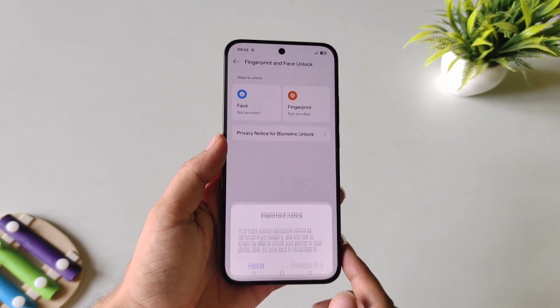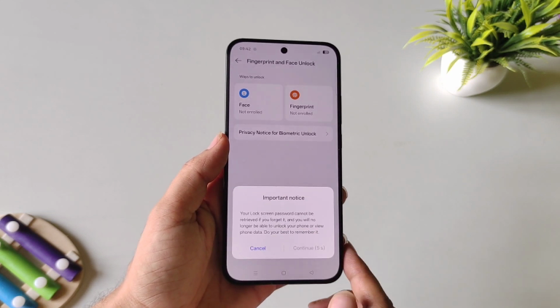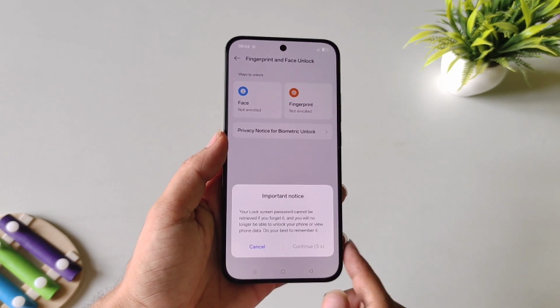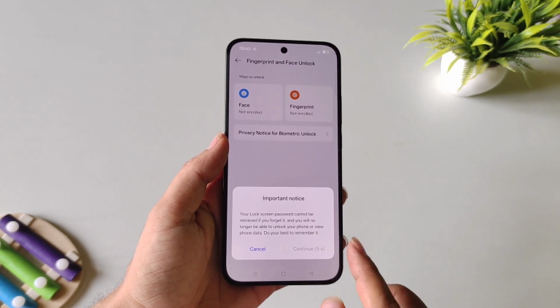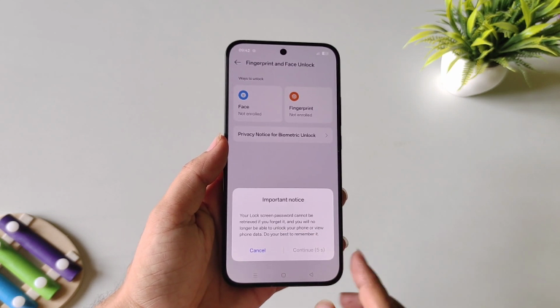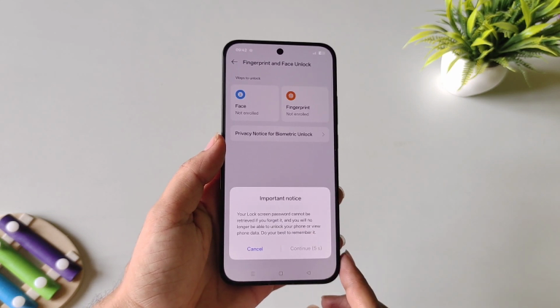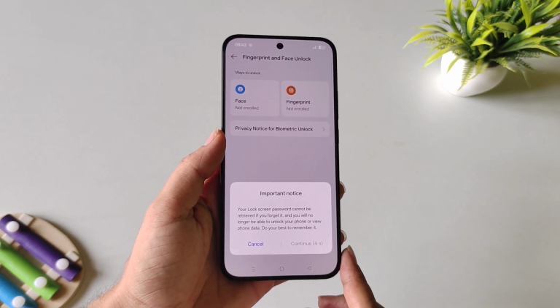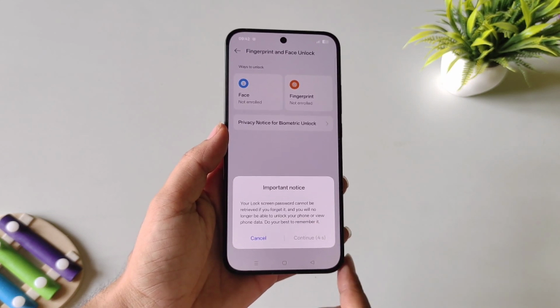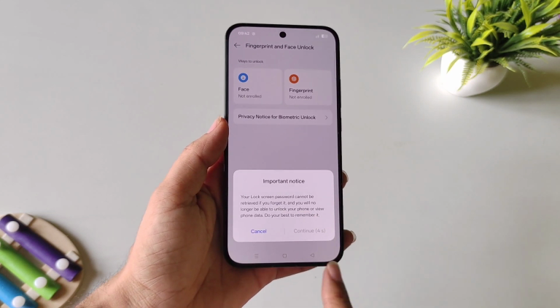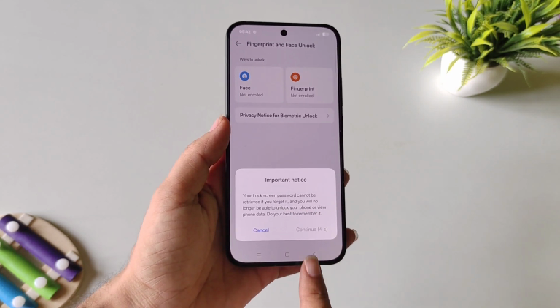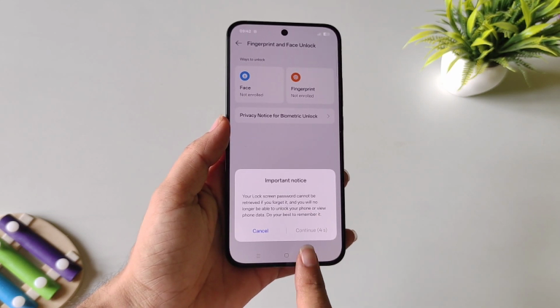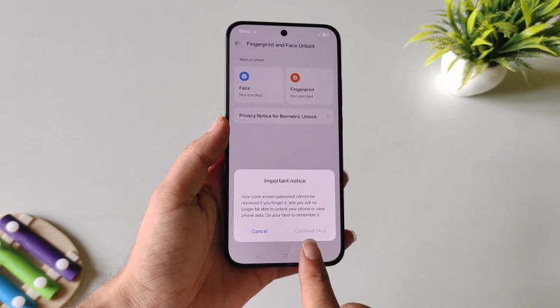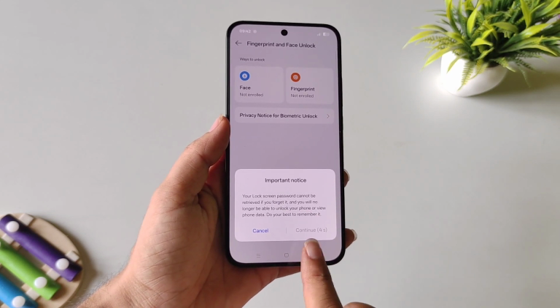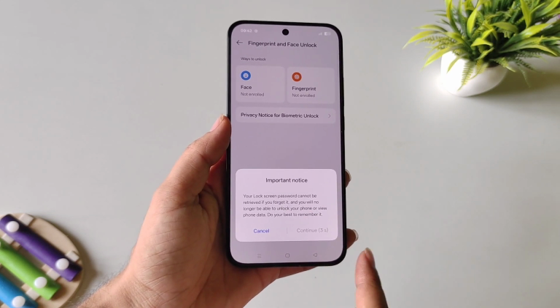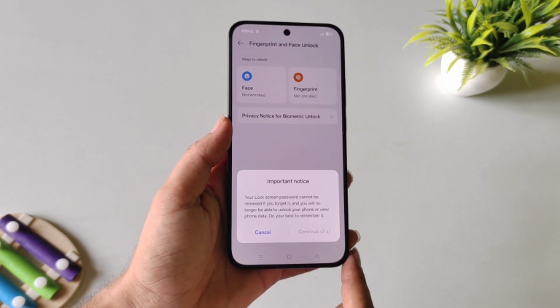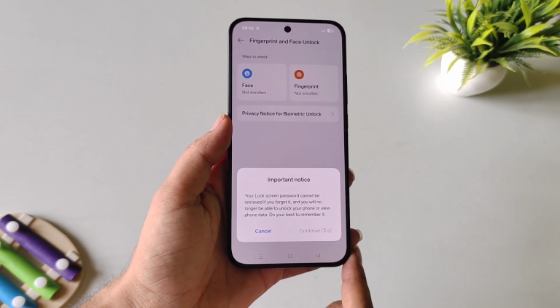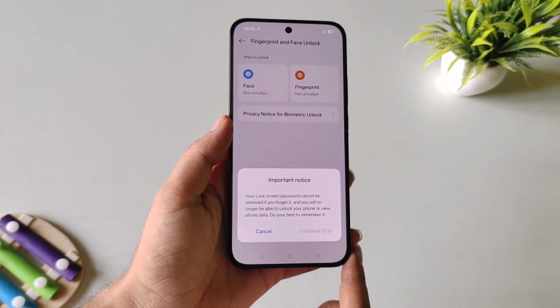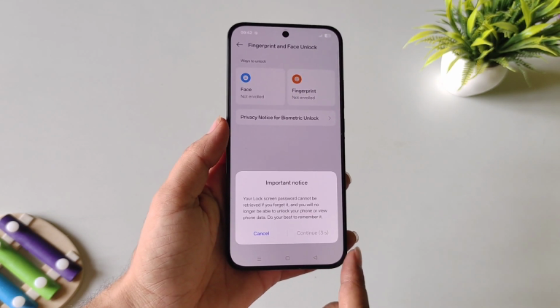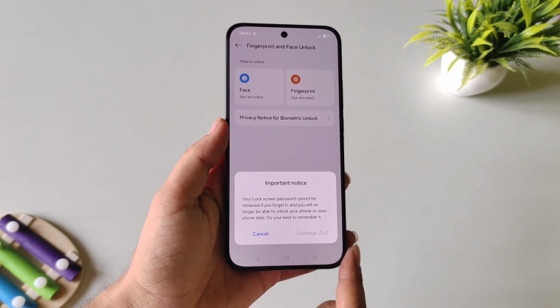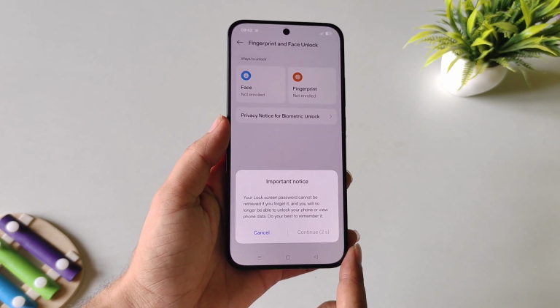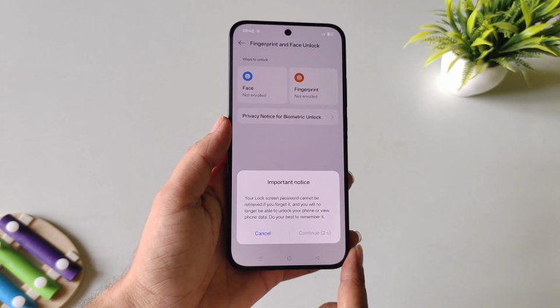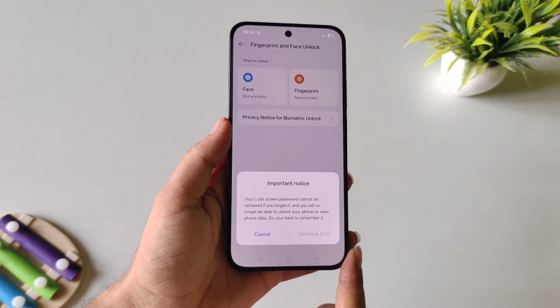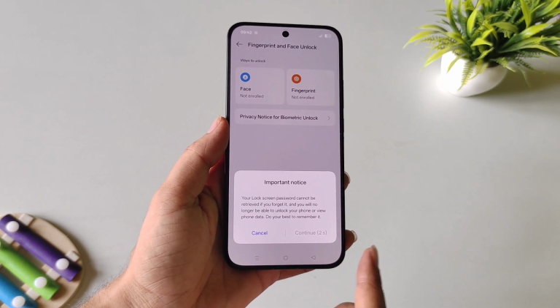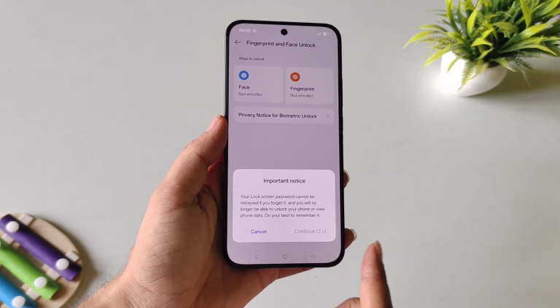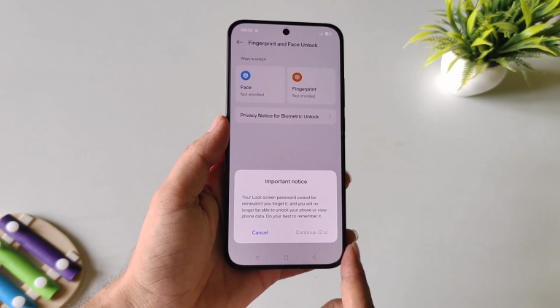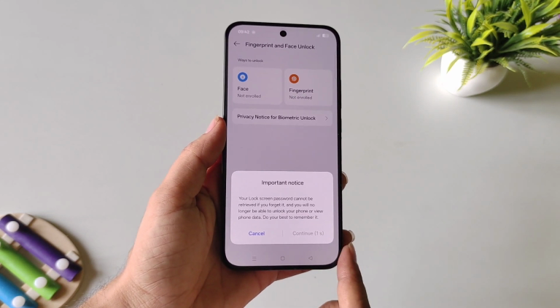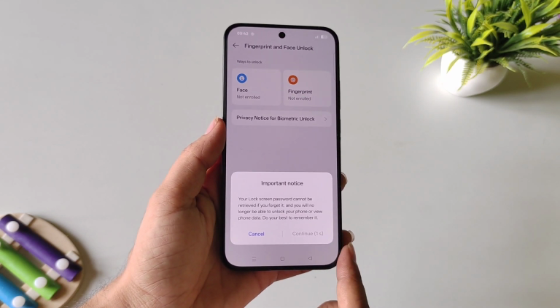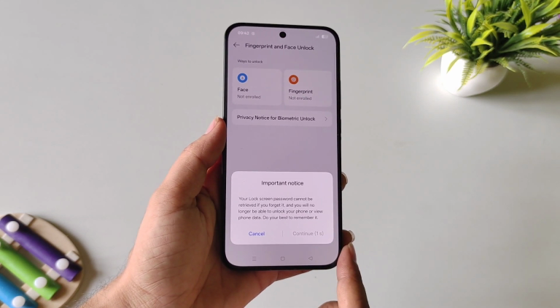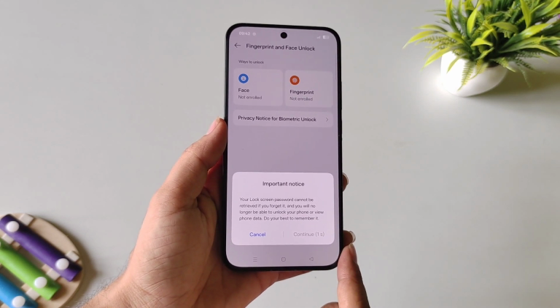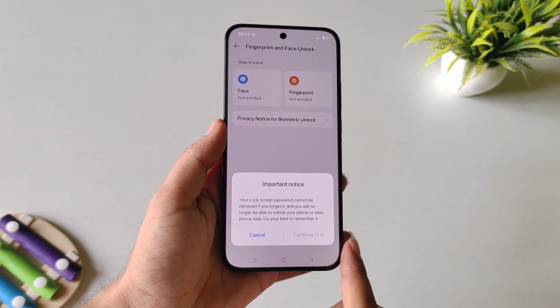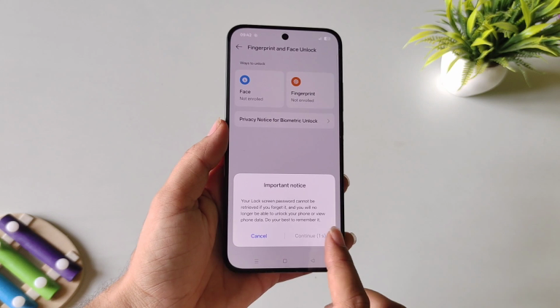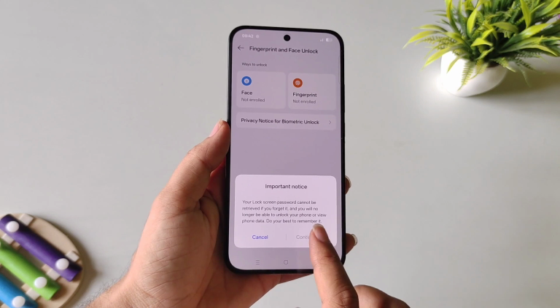I'm selecting Pattern, then wait for 5 seconds and click on Continue.